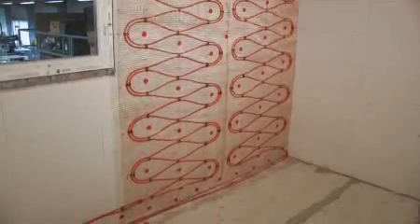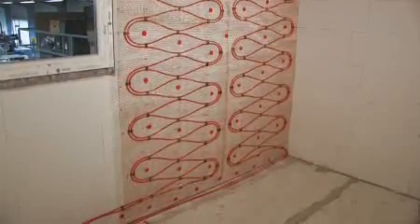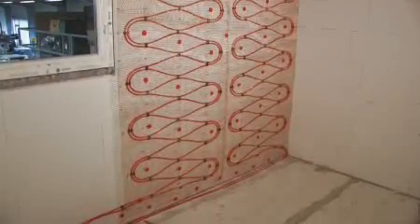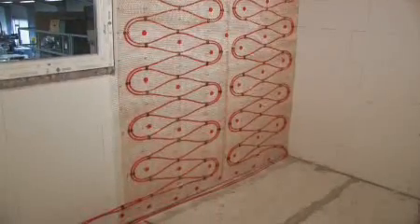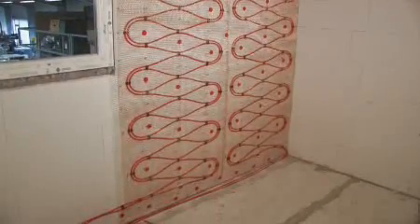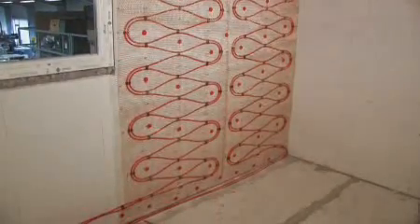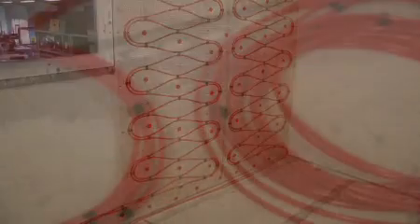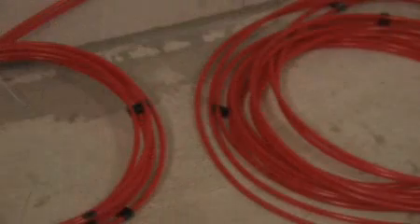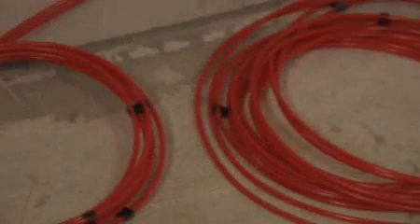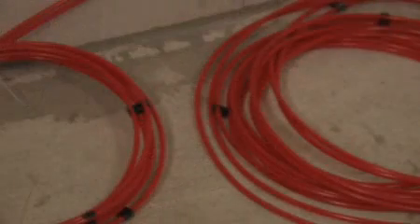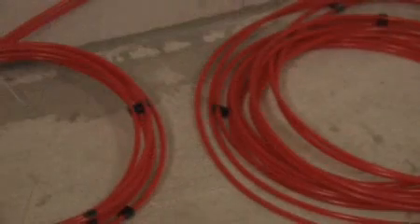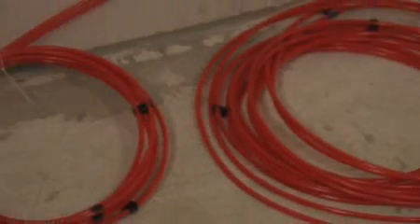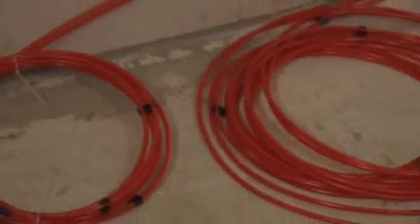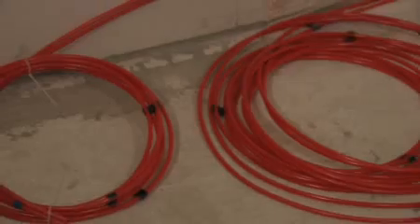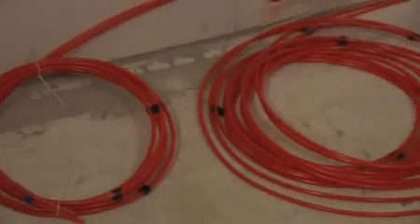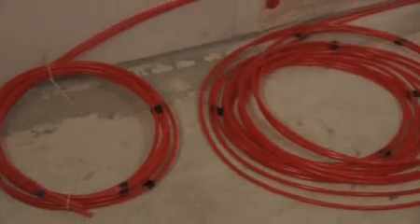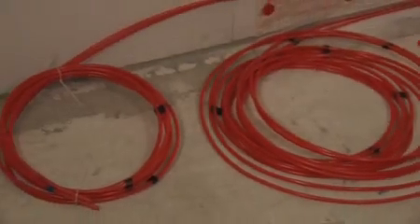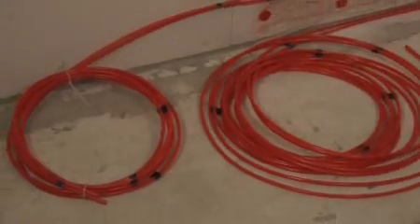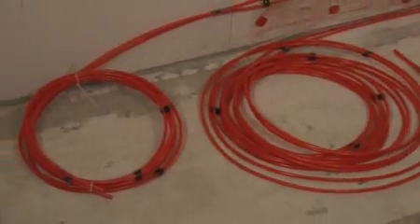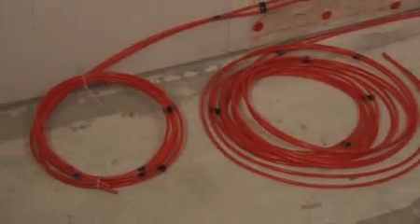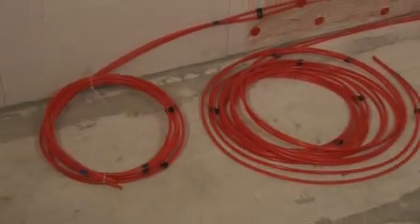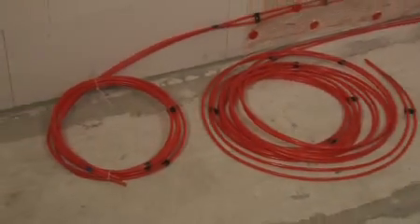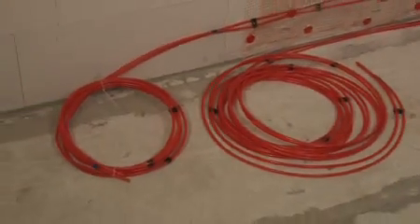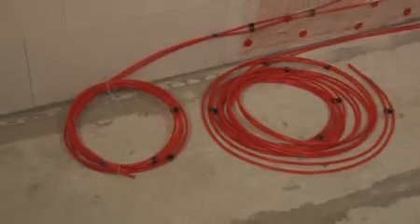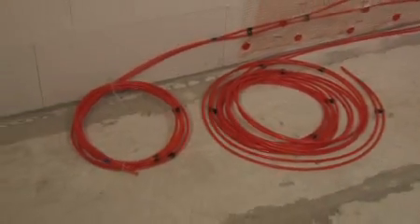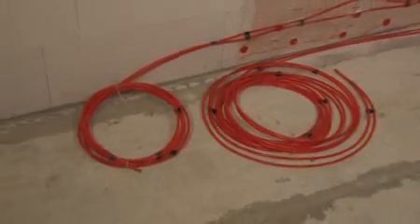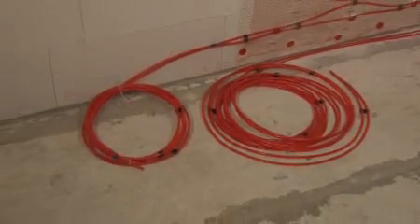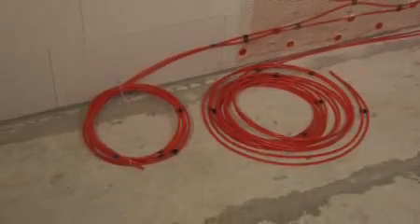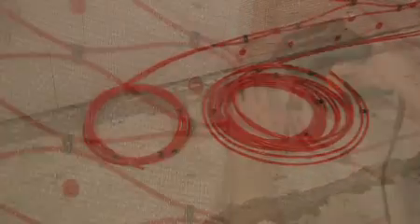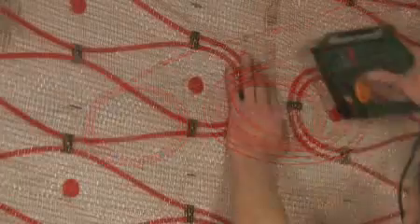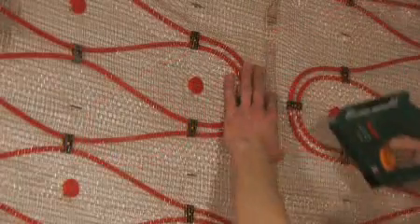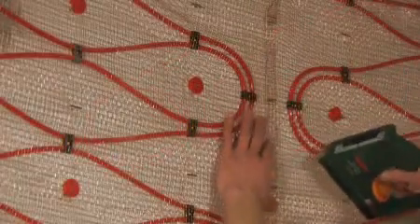Before fixing the mats to the wall, it is important to remember to plan the route of the feeder pipes back to the manifold.